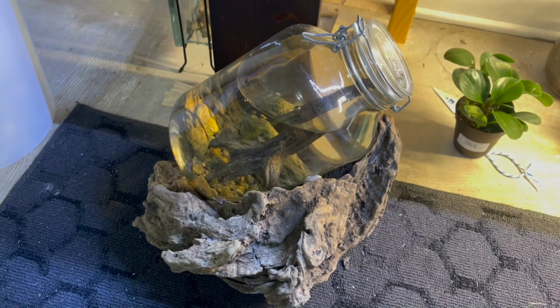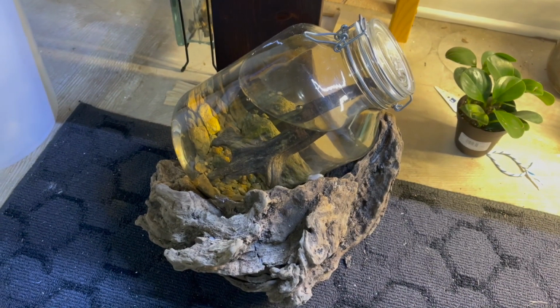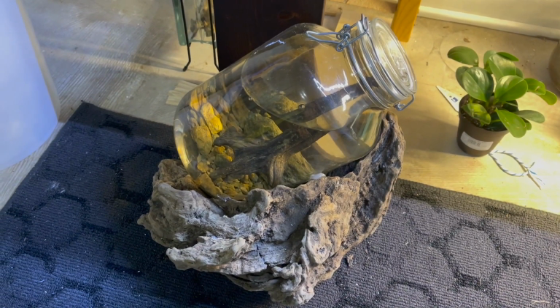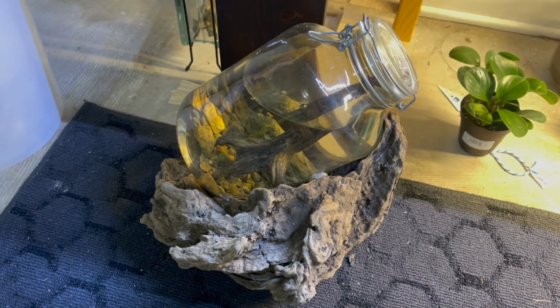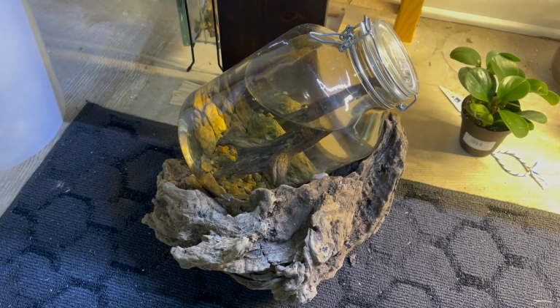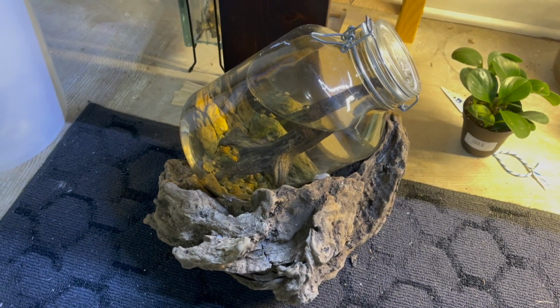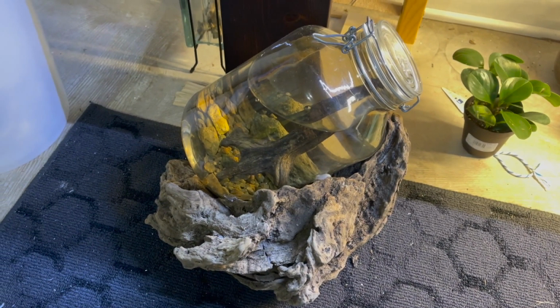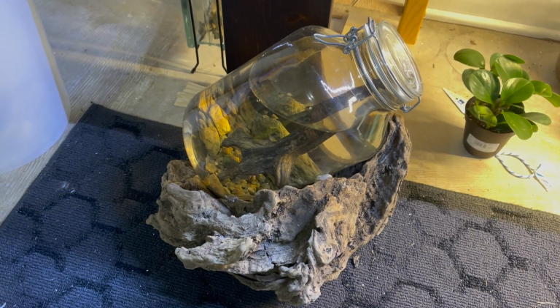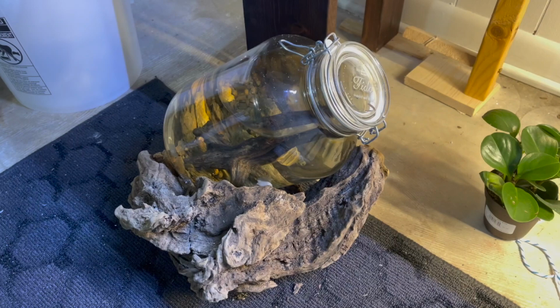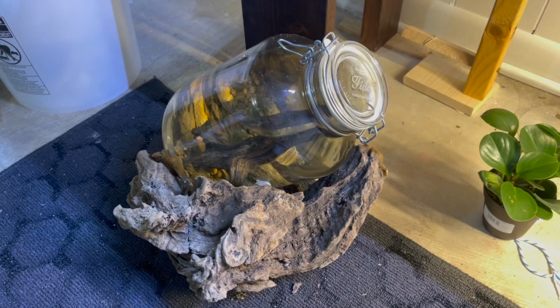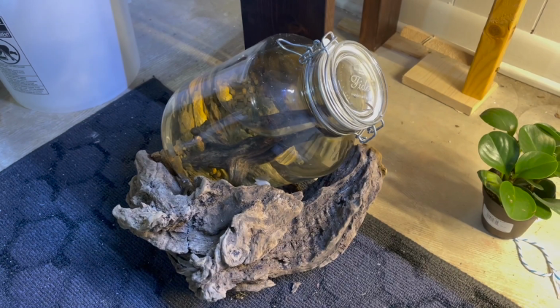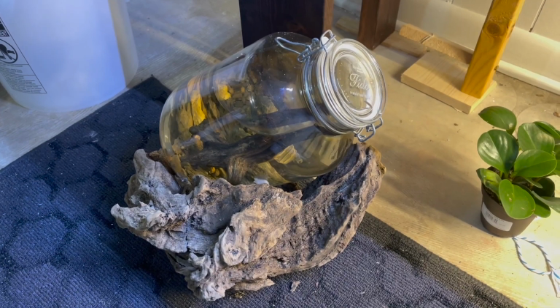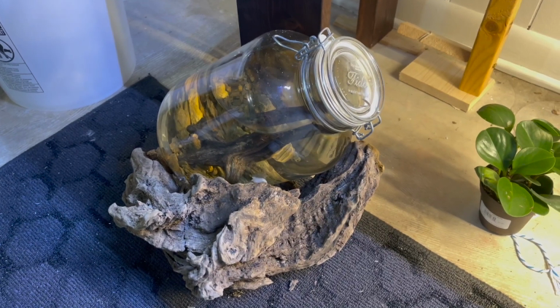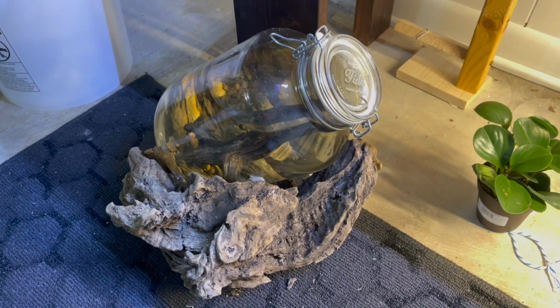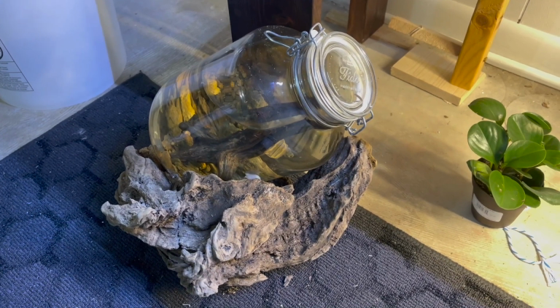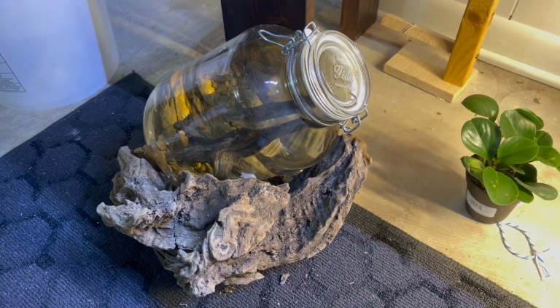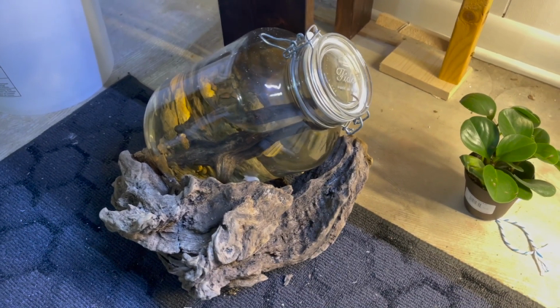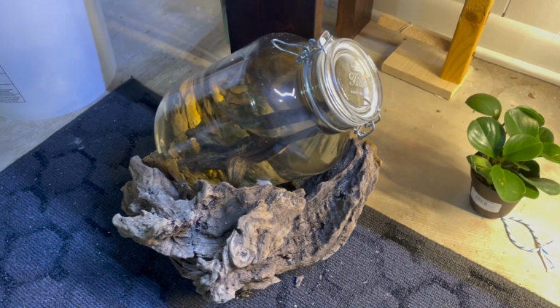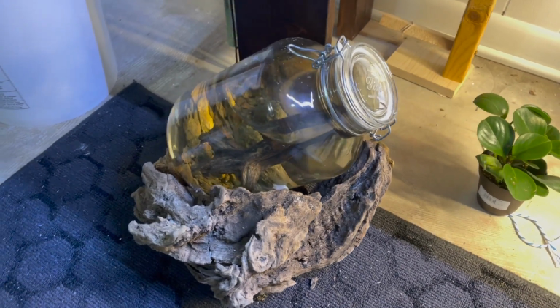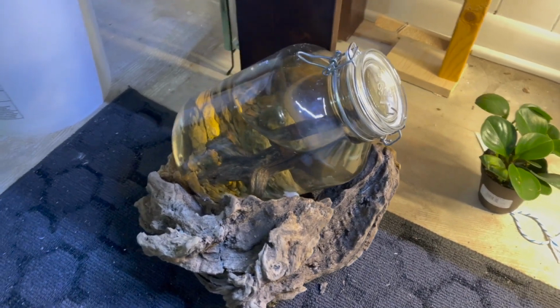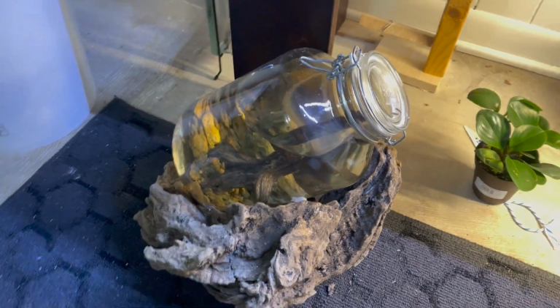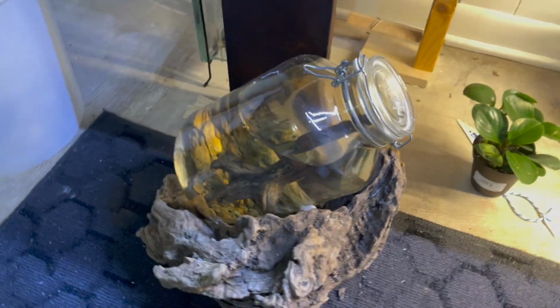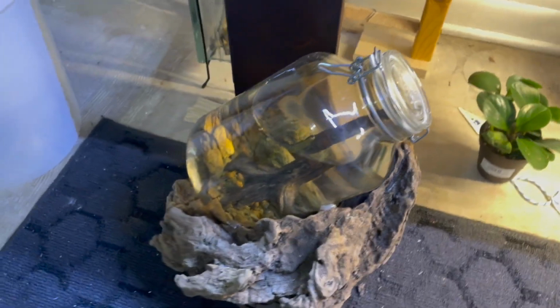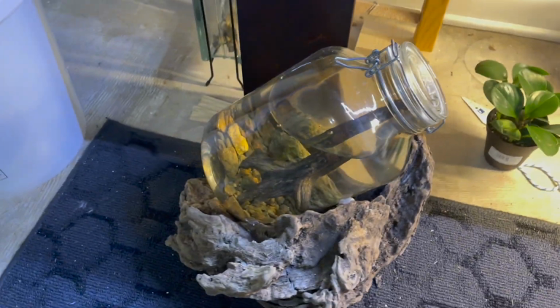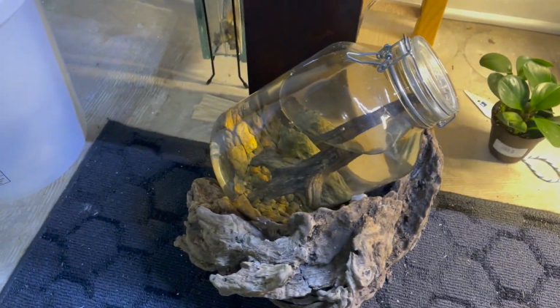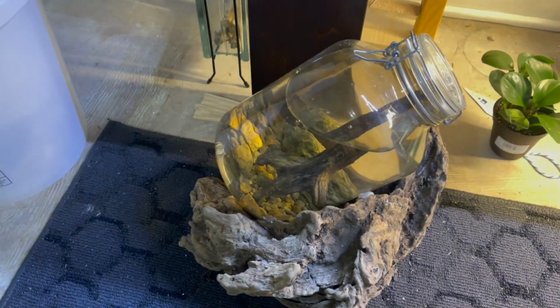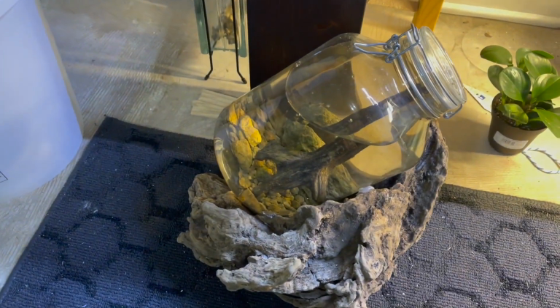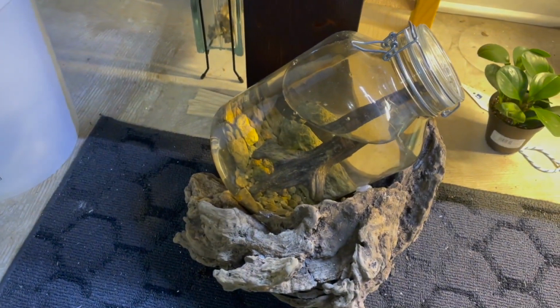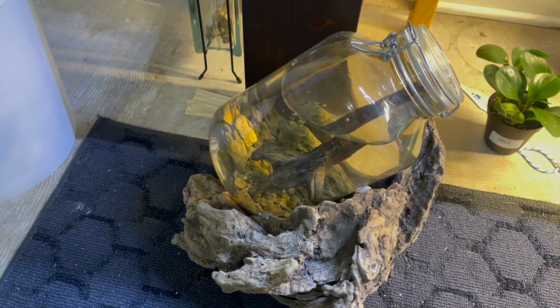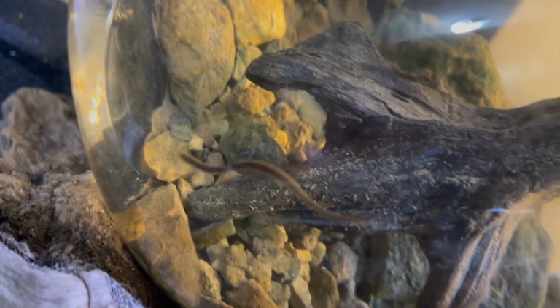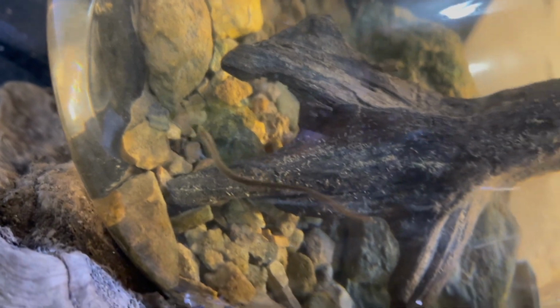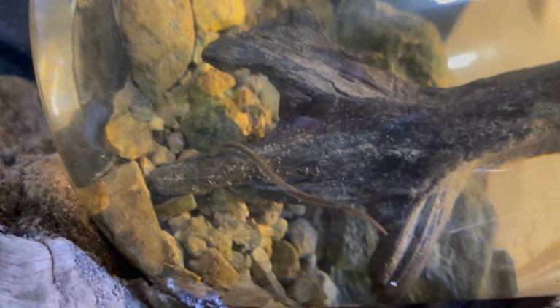The jar has been sitting for over a month, and today I was planning on throwing it out and calling it a failure — until I saw this.